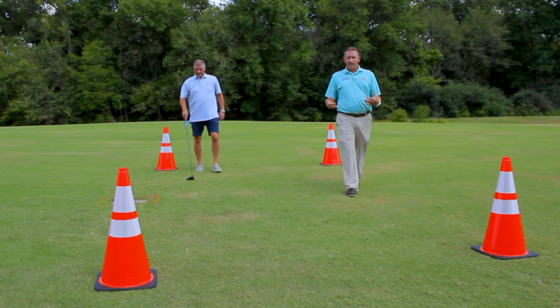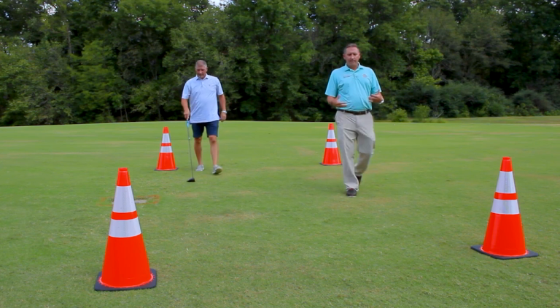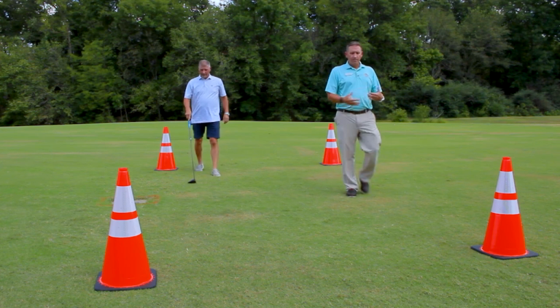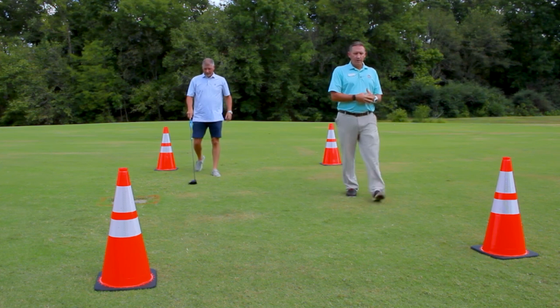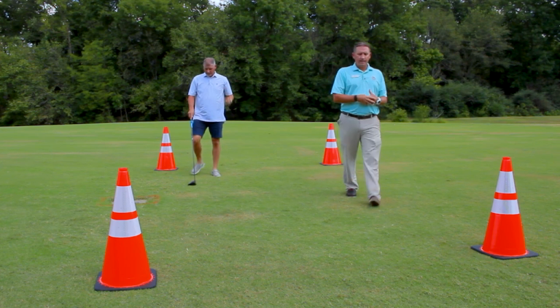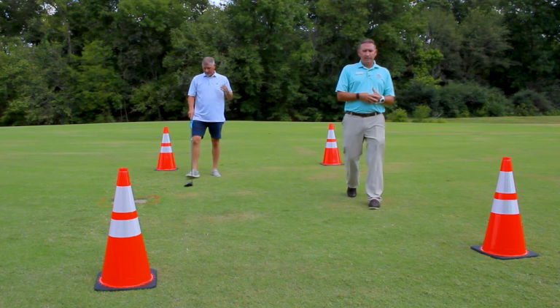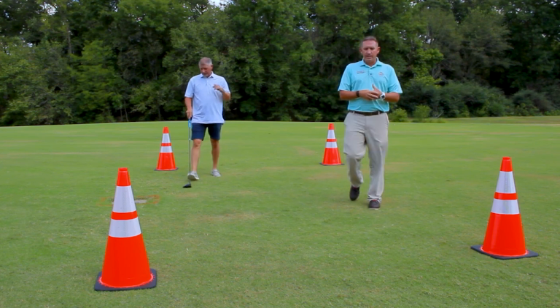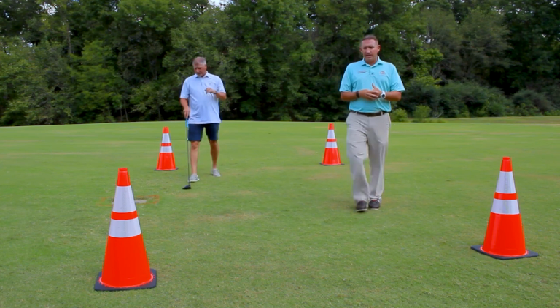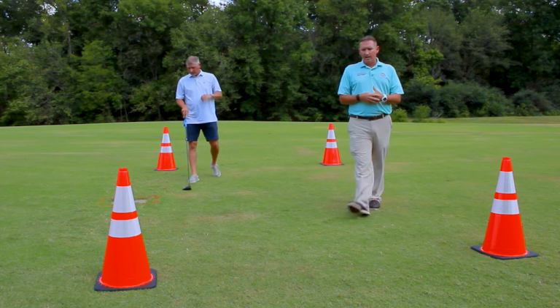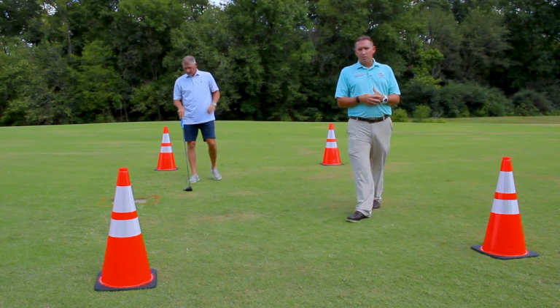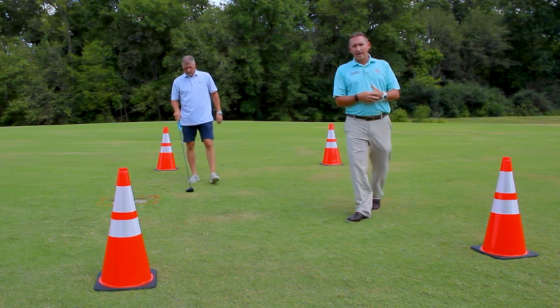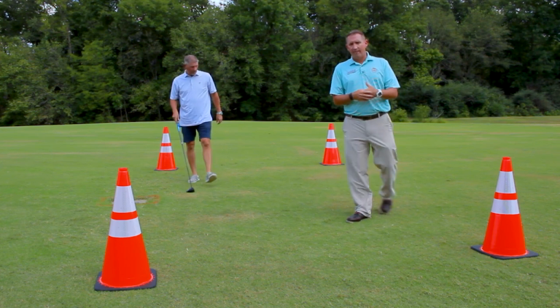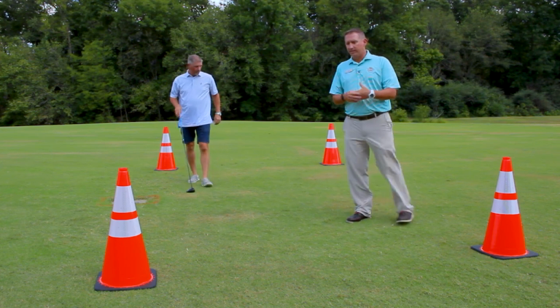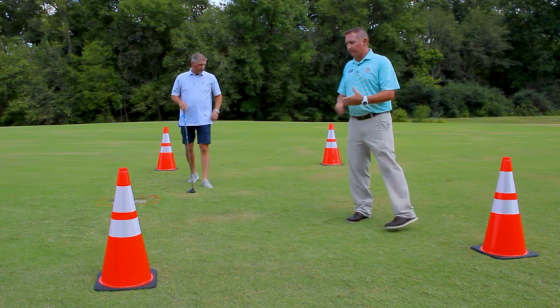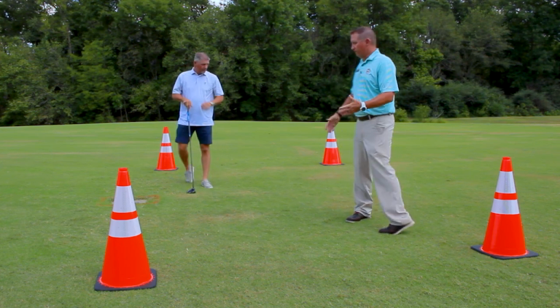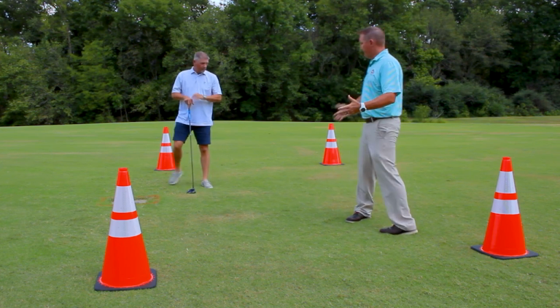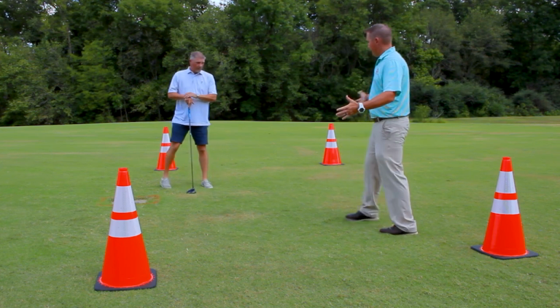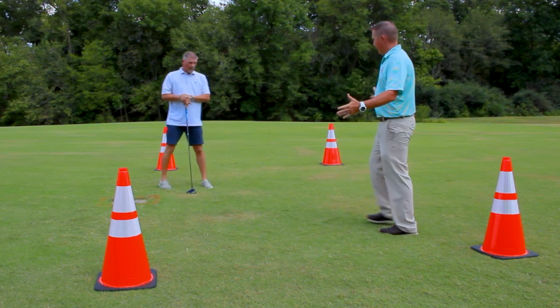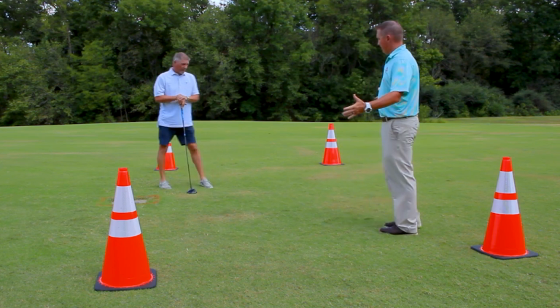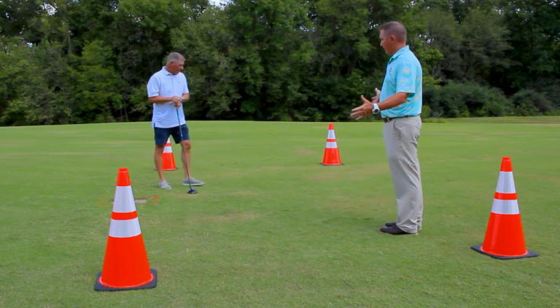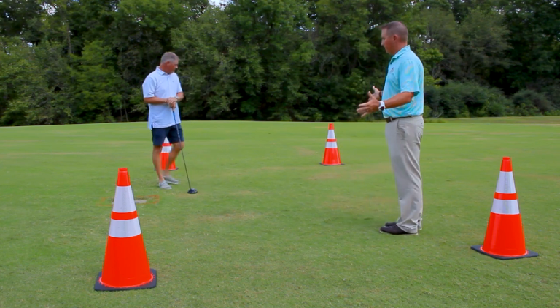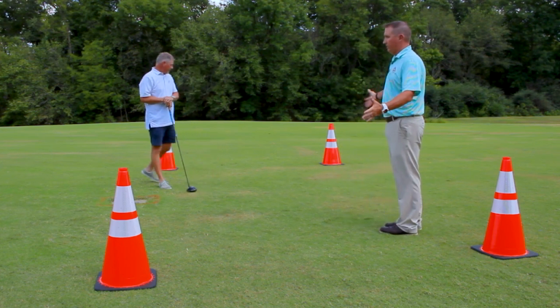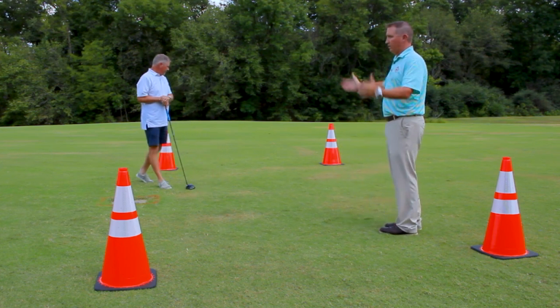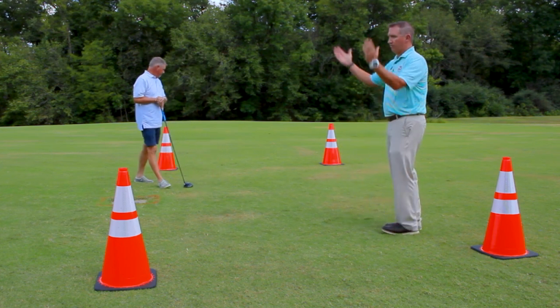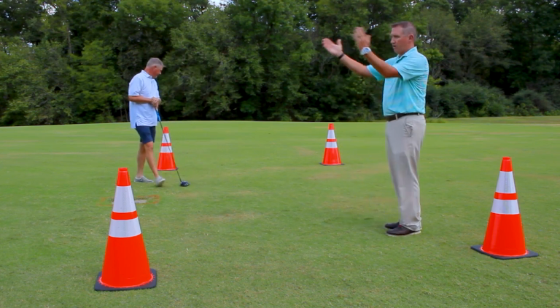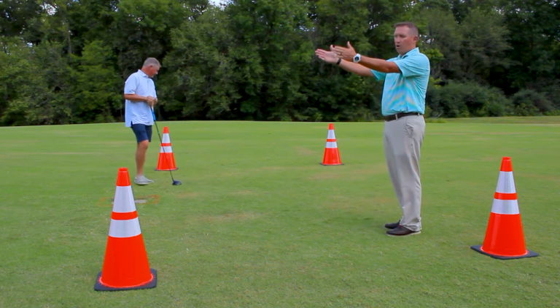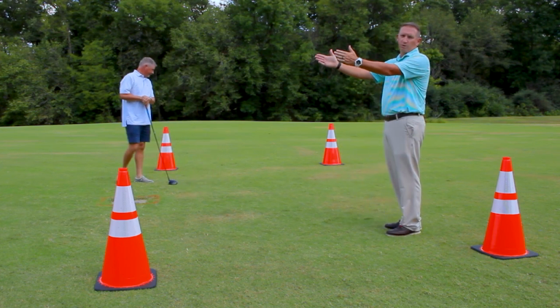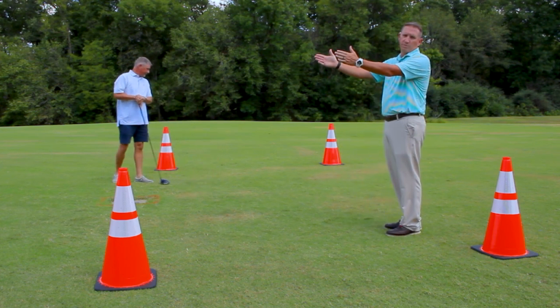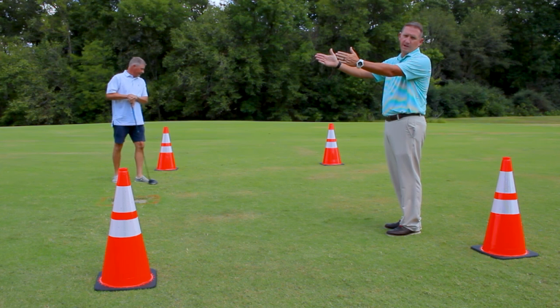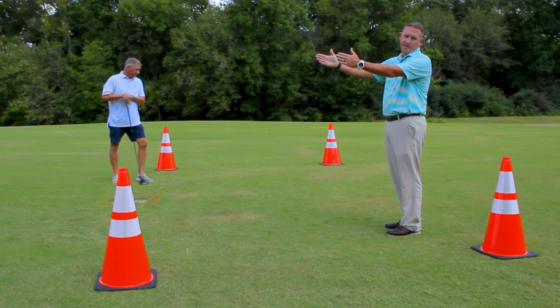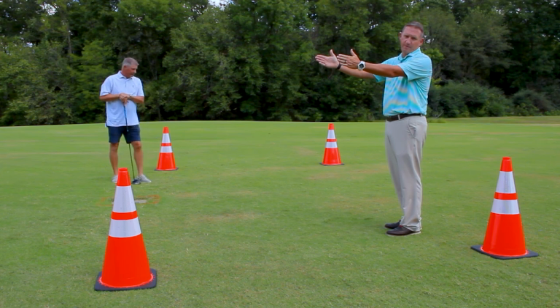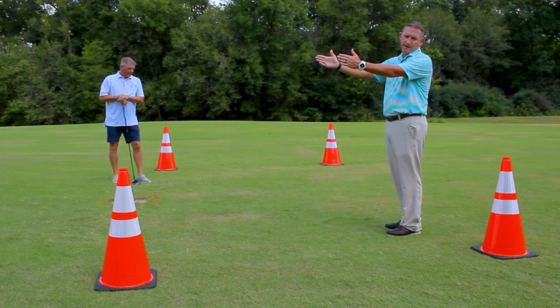As everybody can see now, we have a decent teeing area to tee off. All is playing that way.